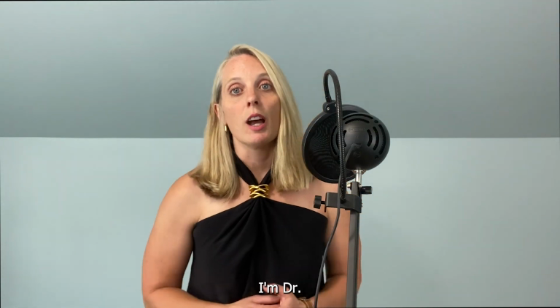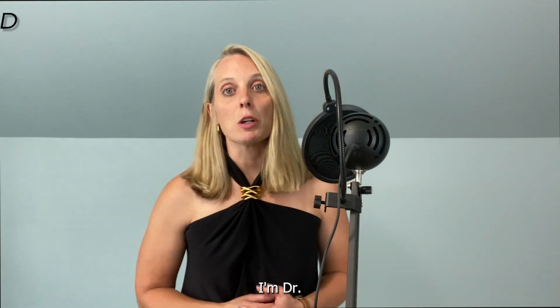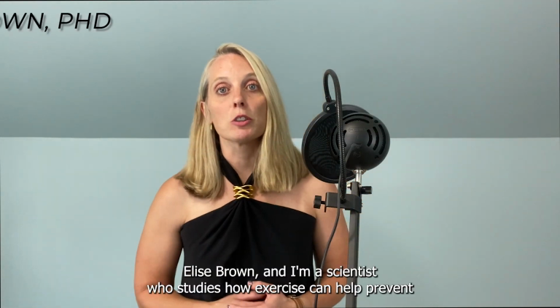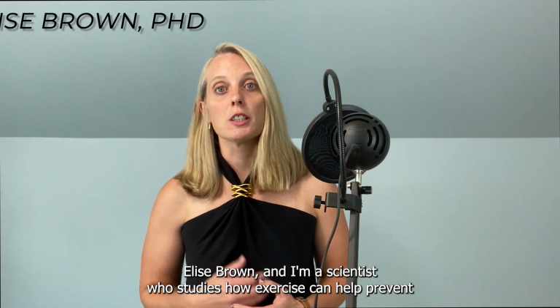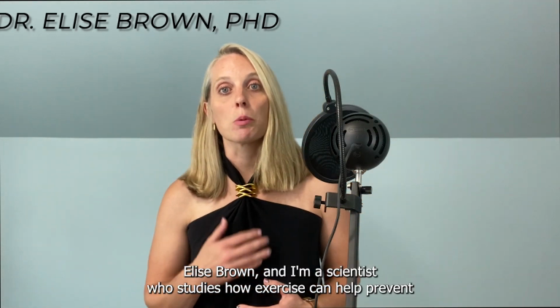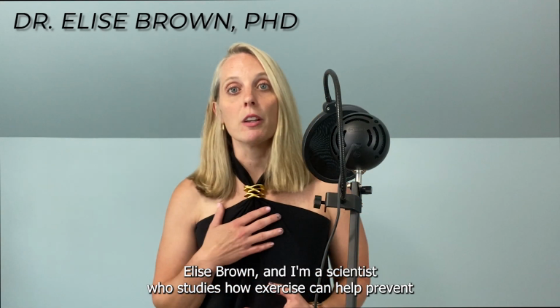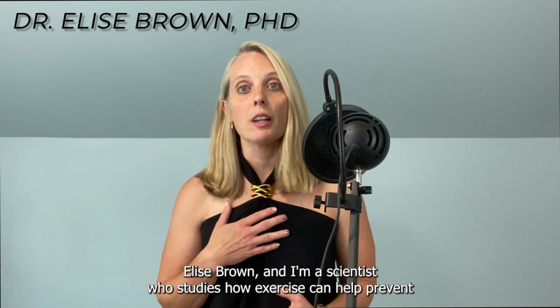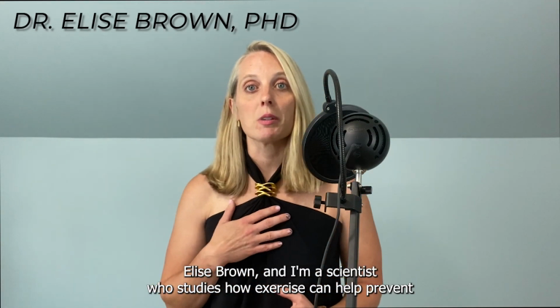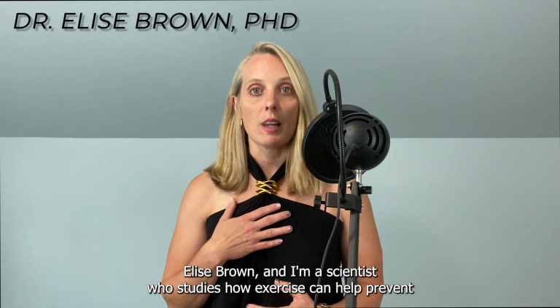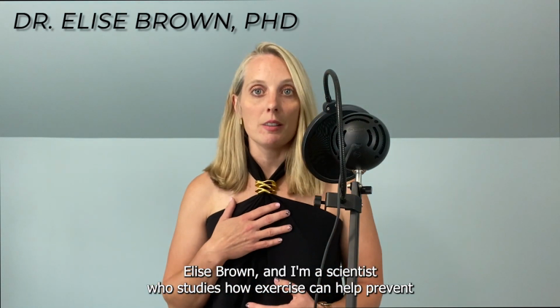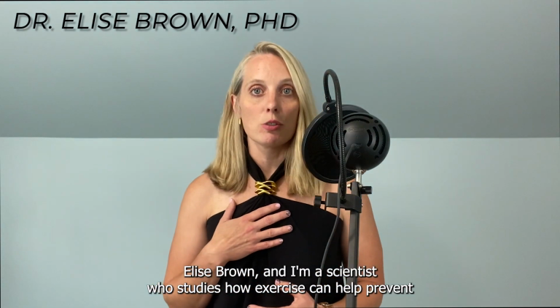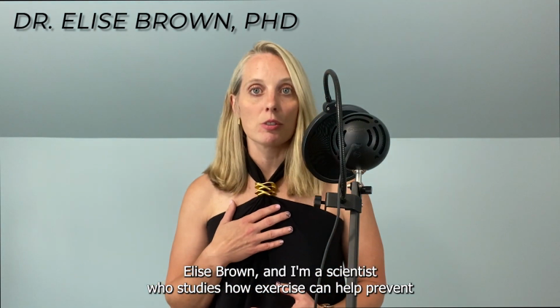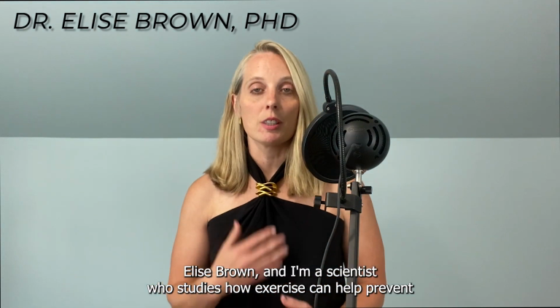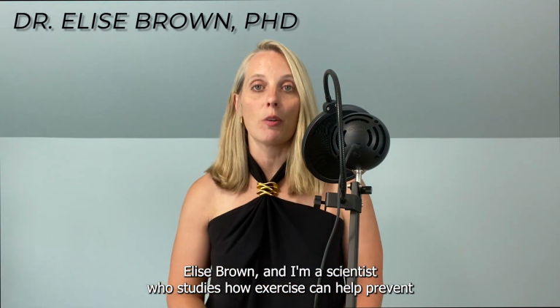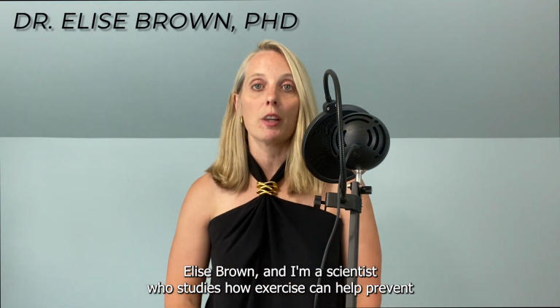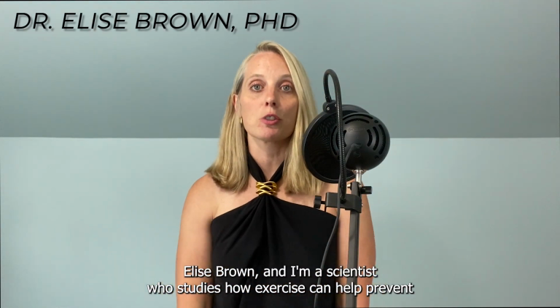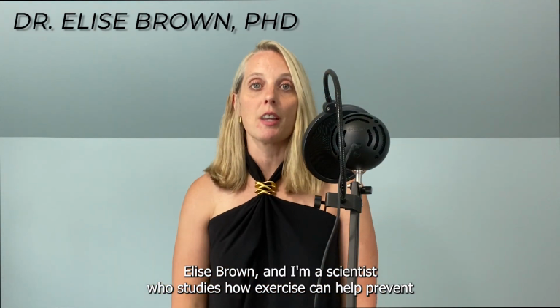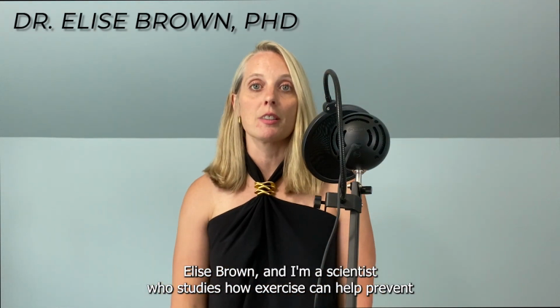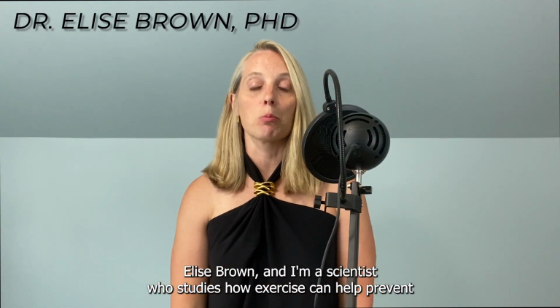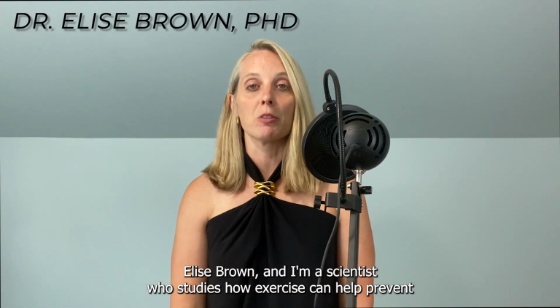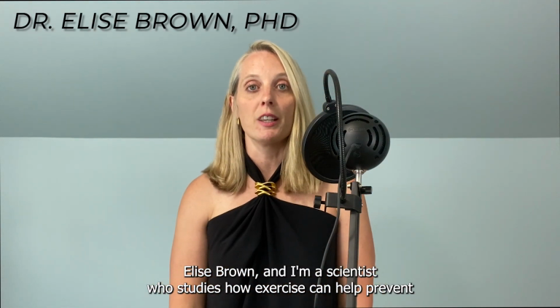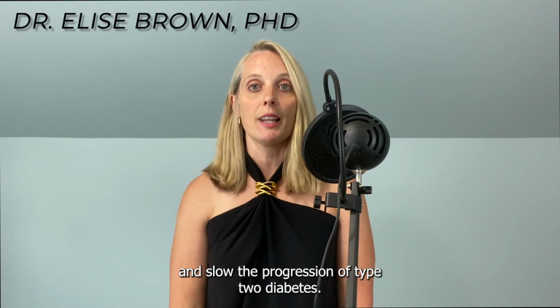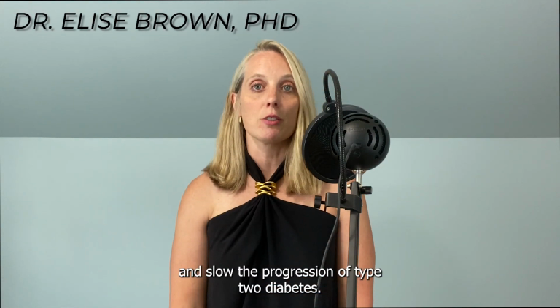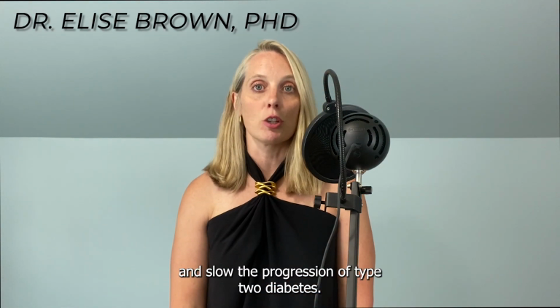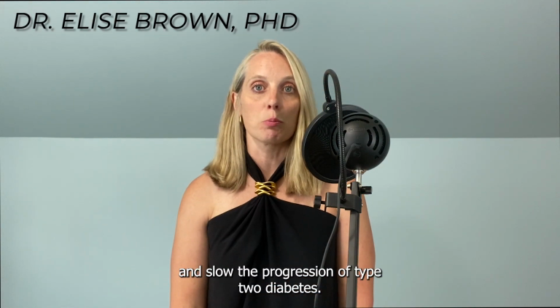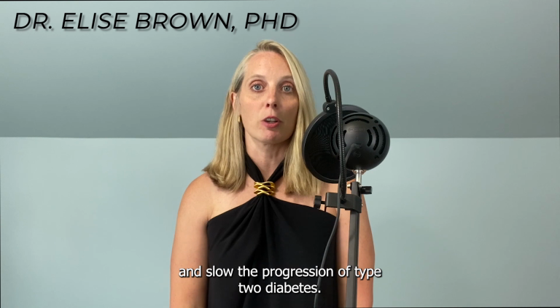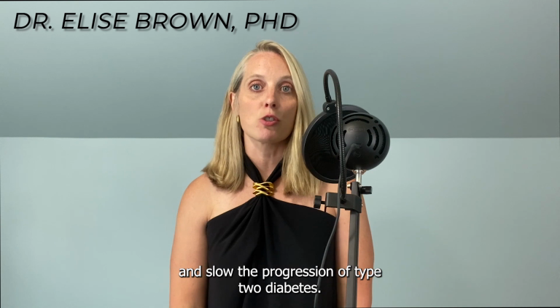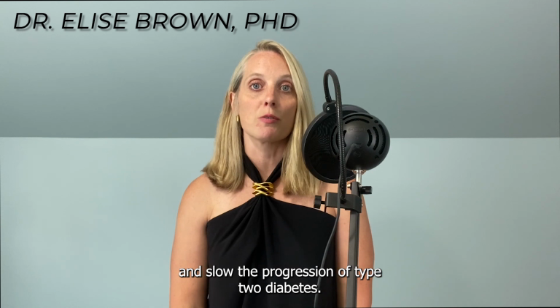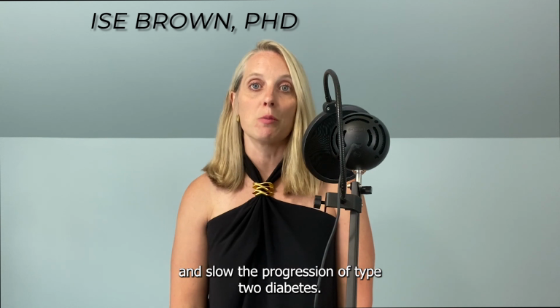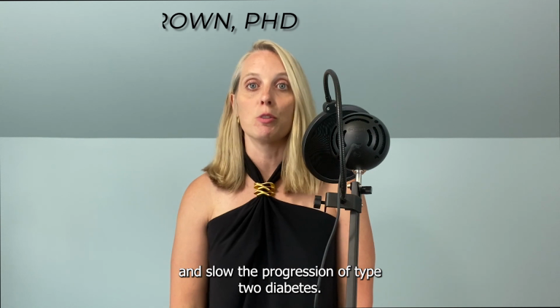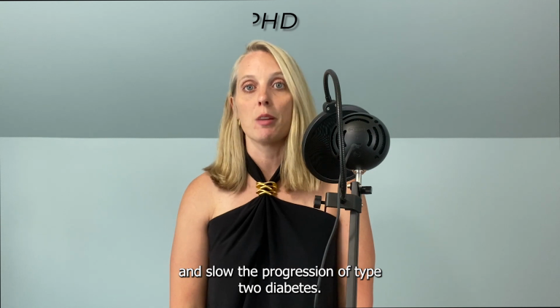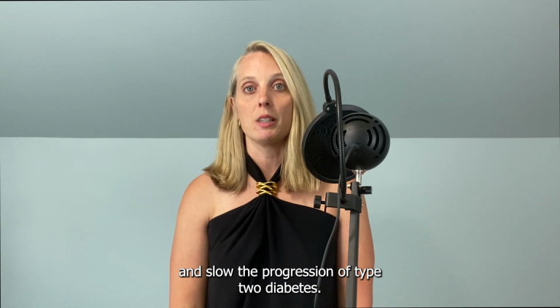I'm Dr. Elise Brown, and I'm a scientist who studies how exercise can help prevent and slow the progression of type 2 diabetes.